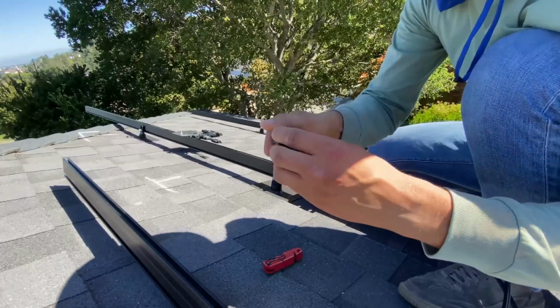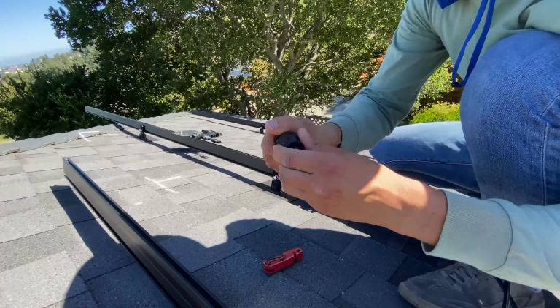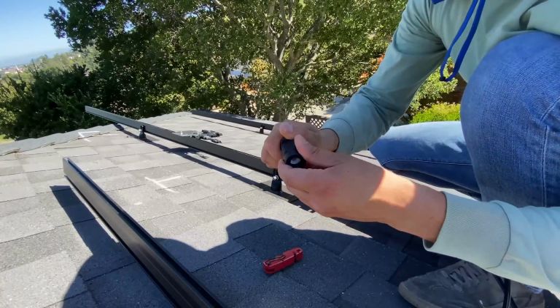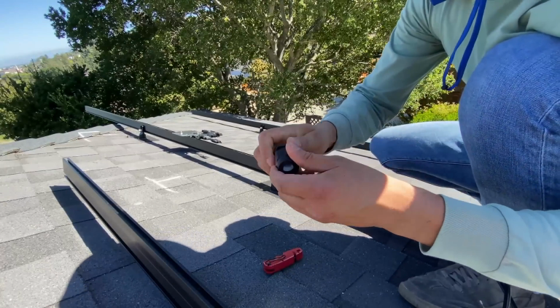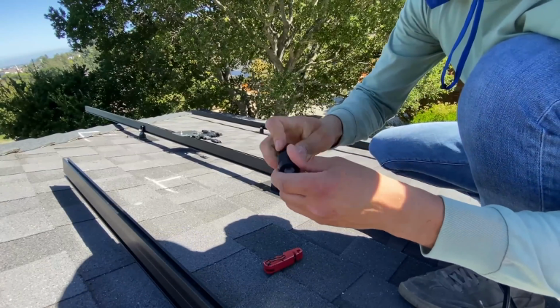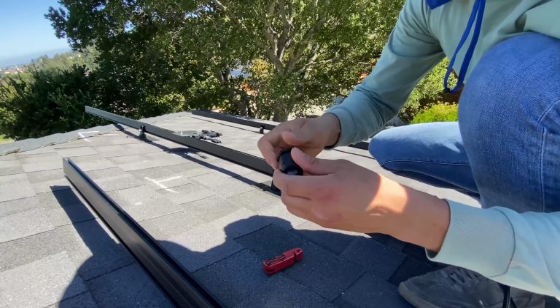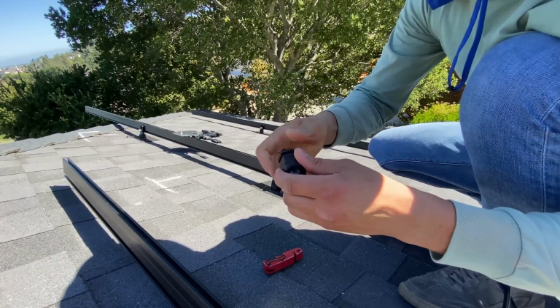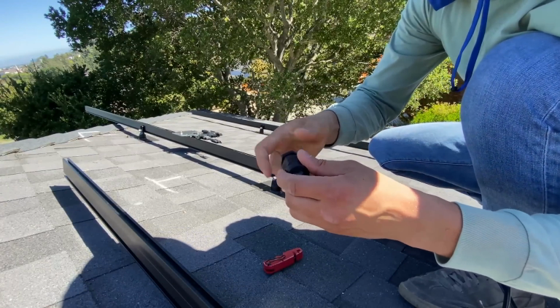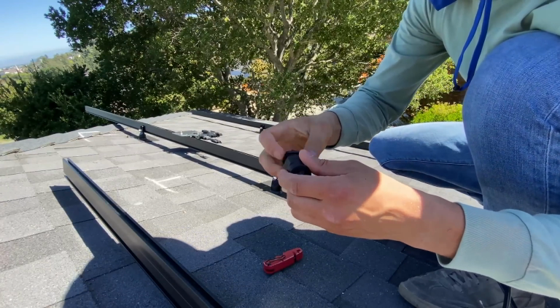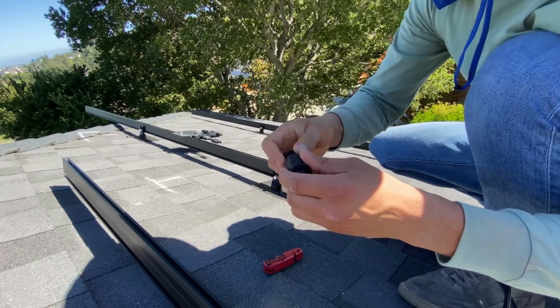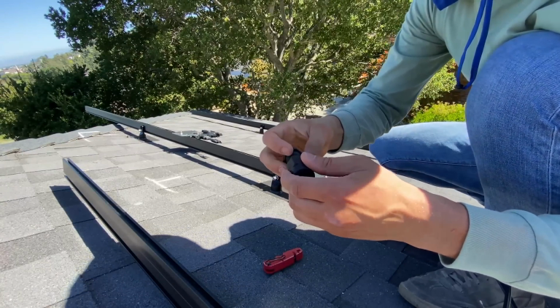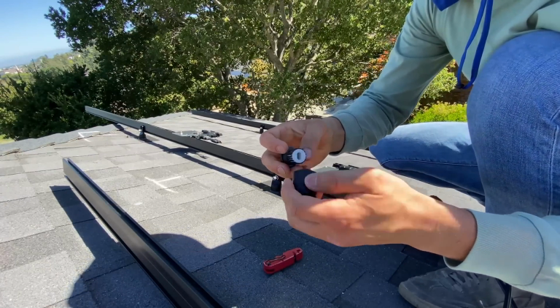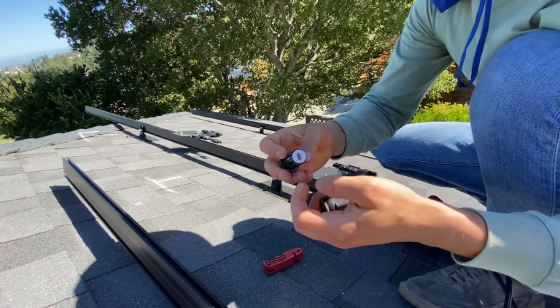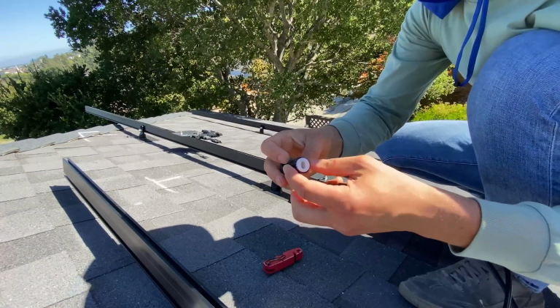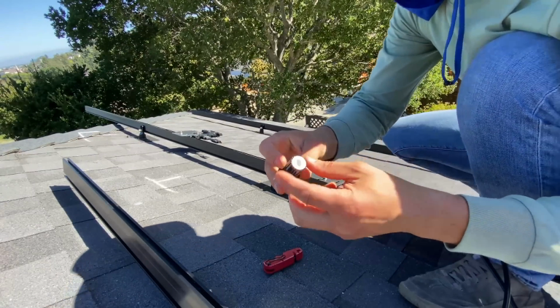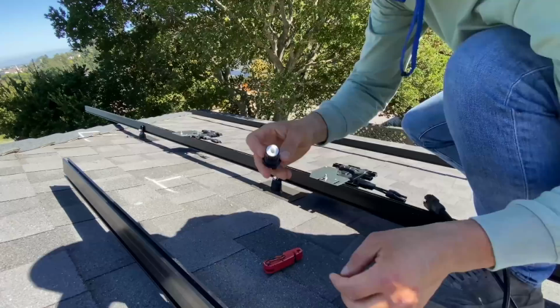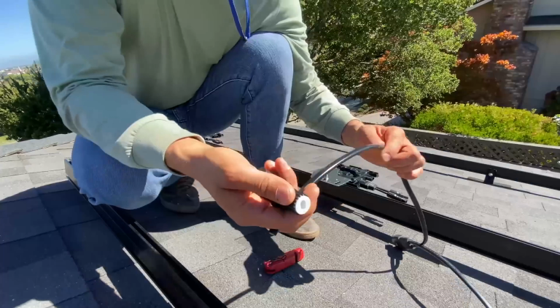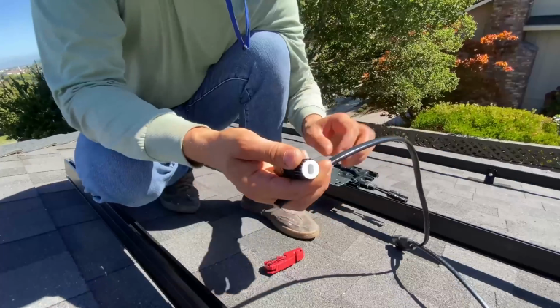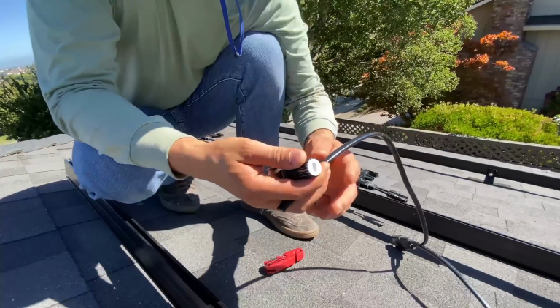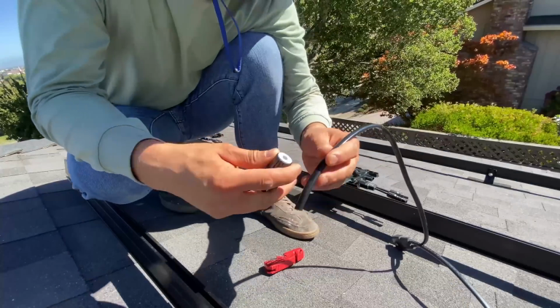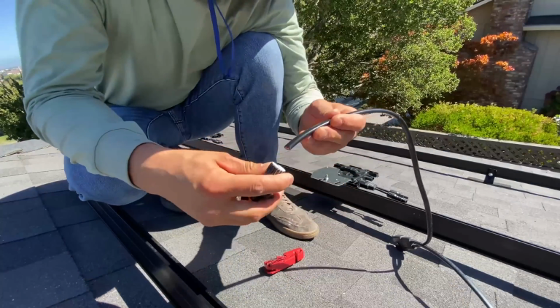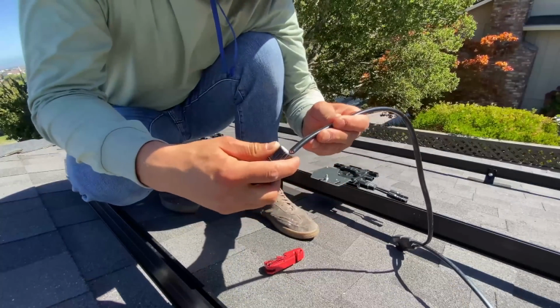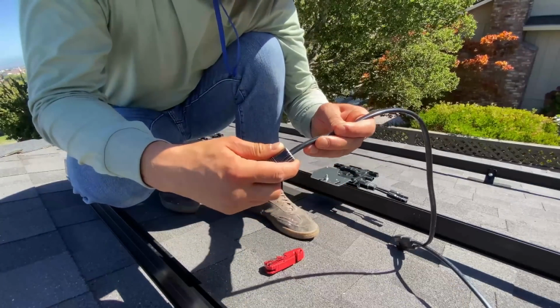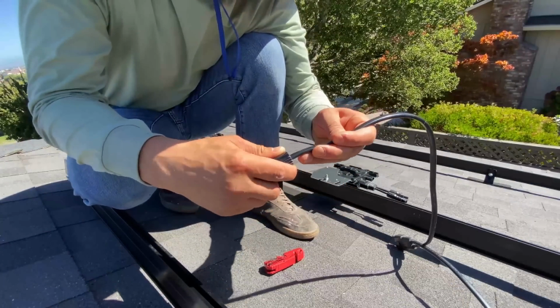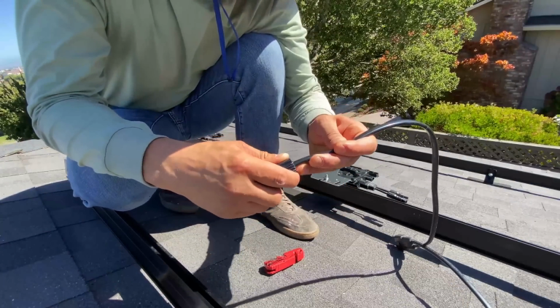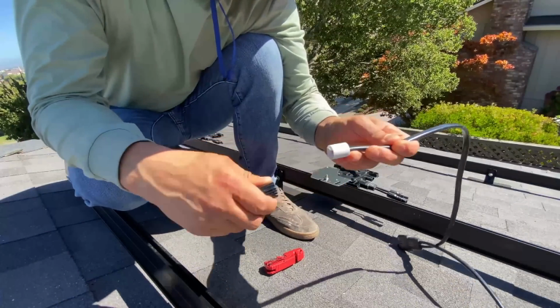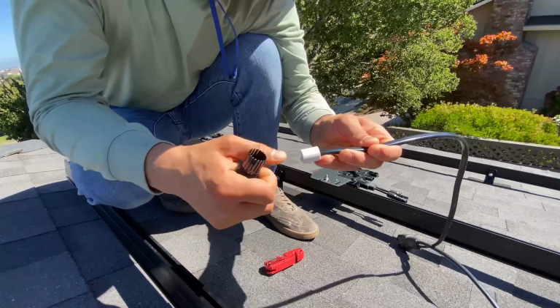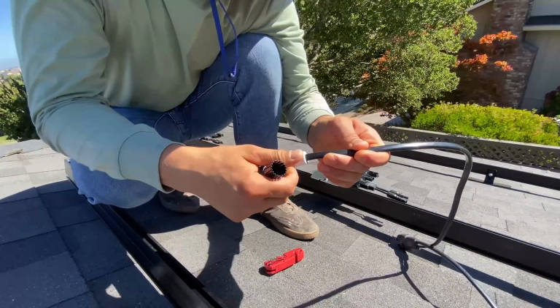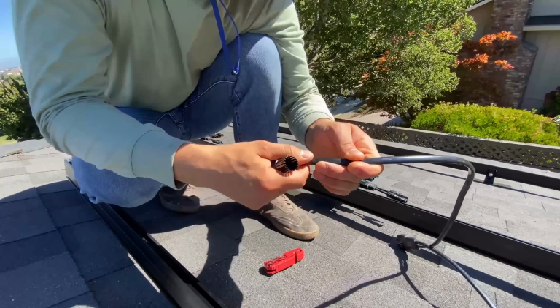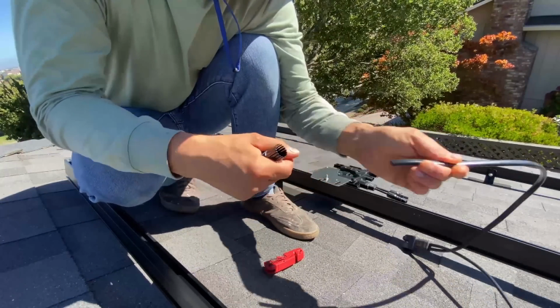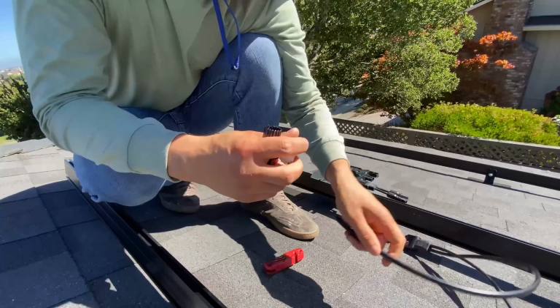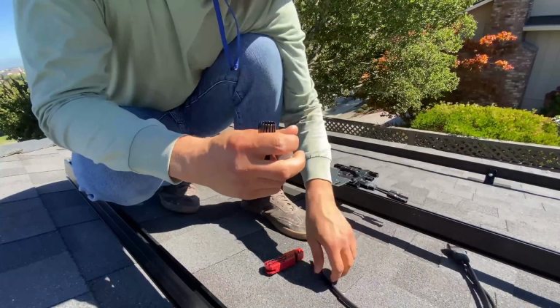Enphase trunk cable is sold by the roll and it's 200 drops in one roll. When we cut this in the field, we have to terminate one end of the cable.